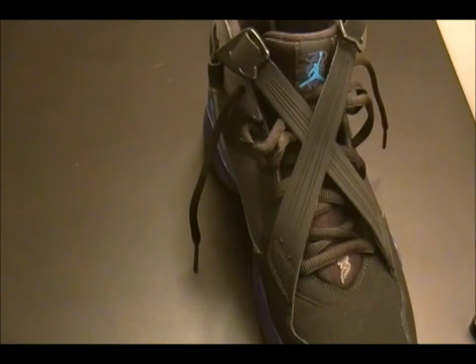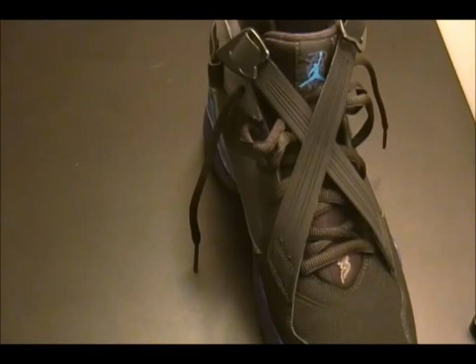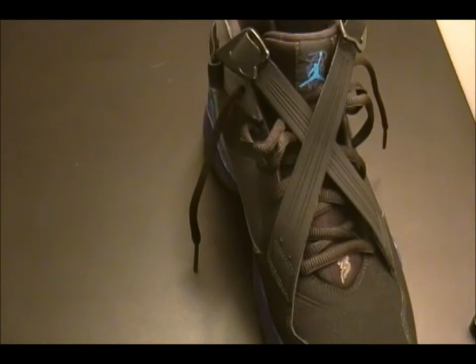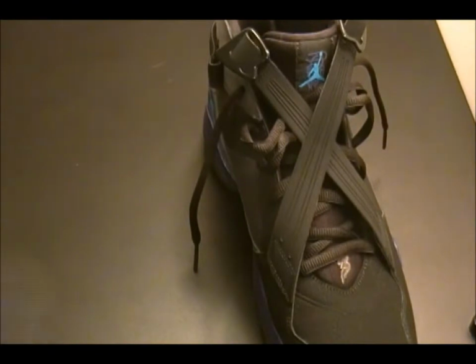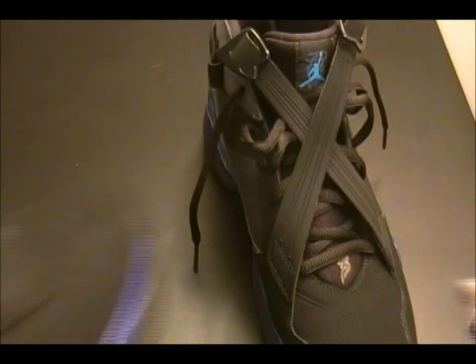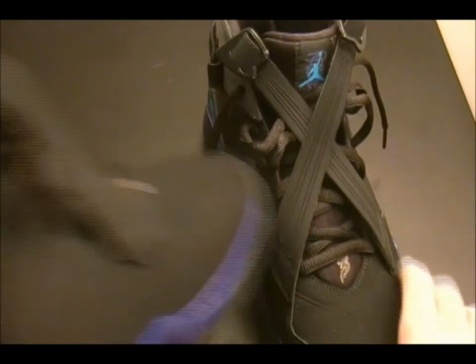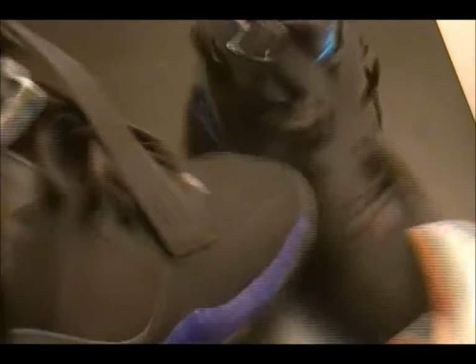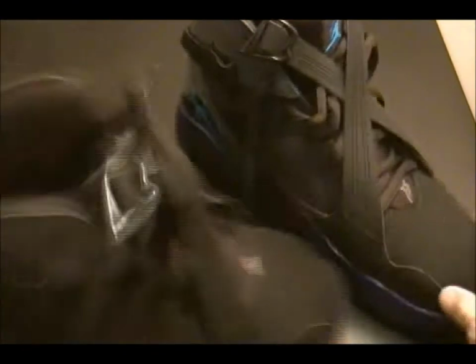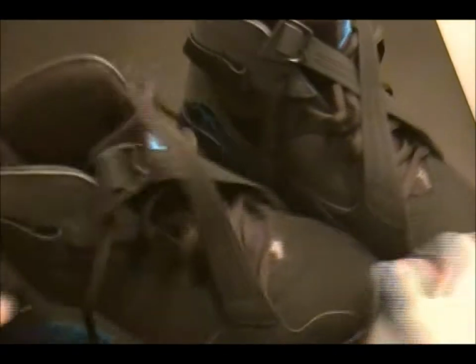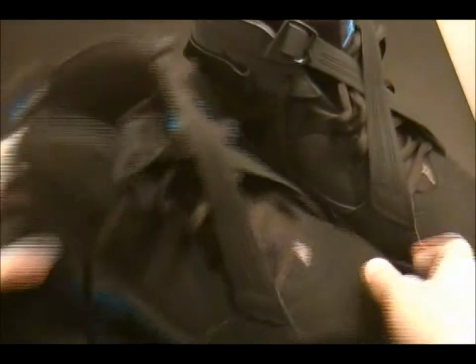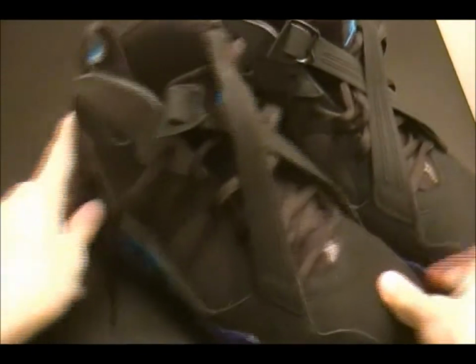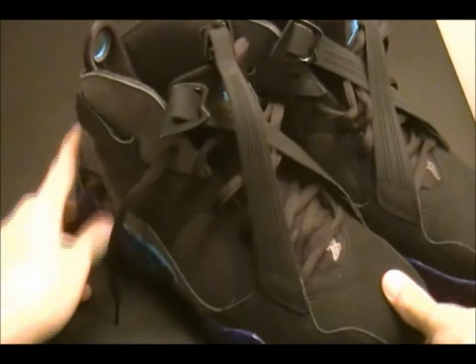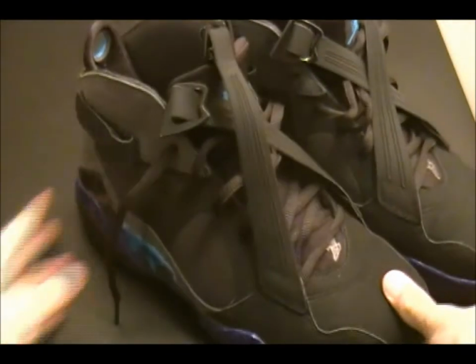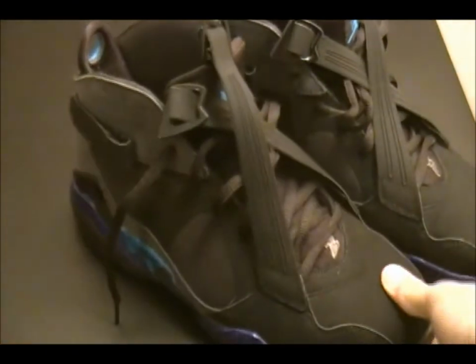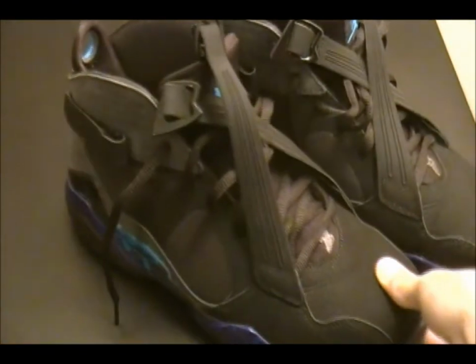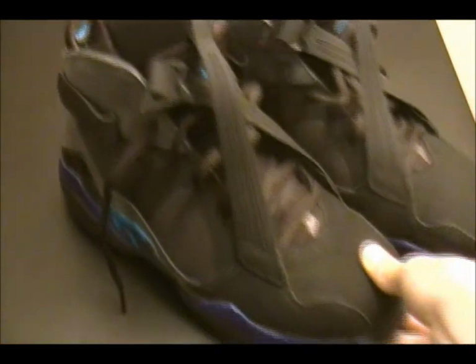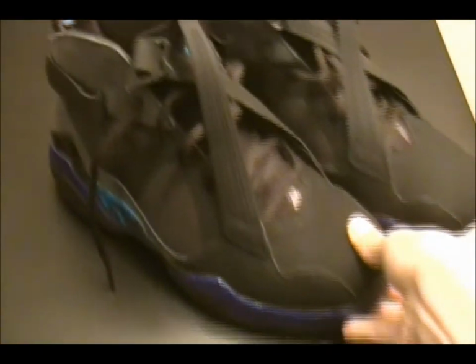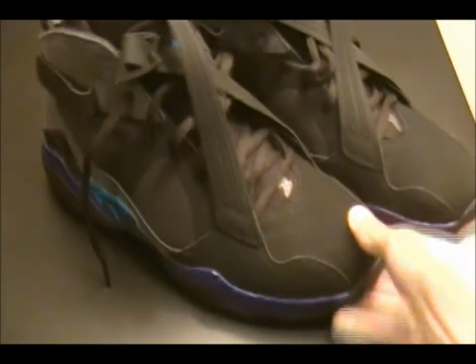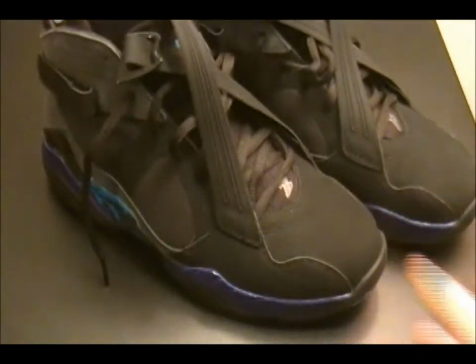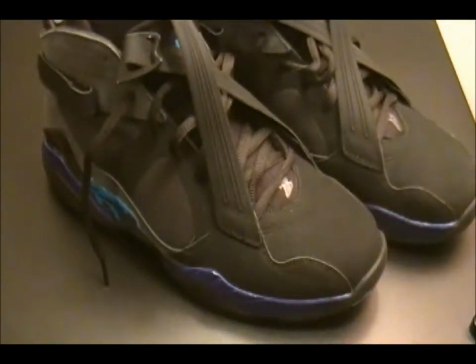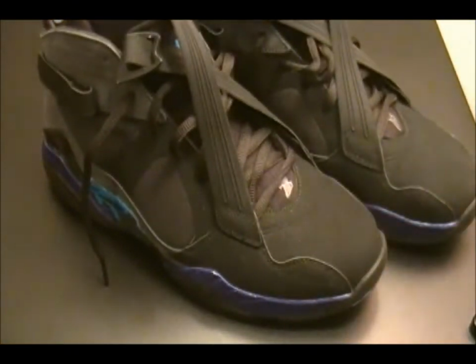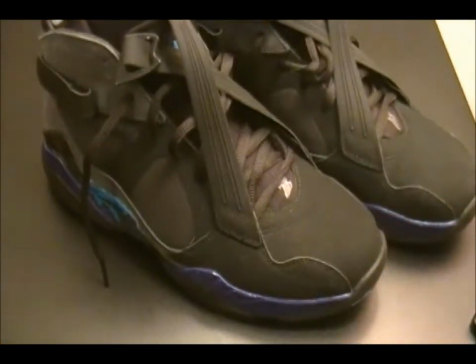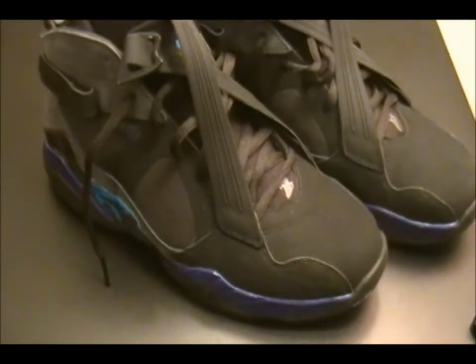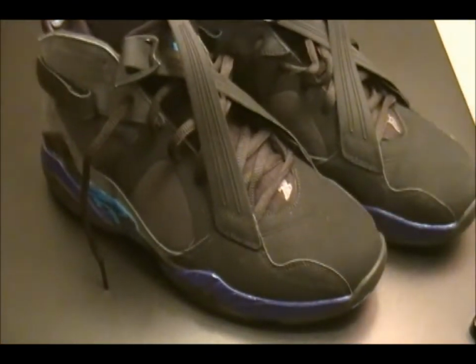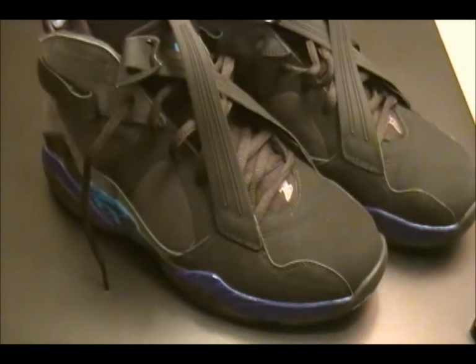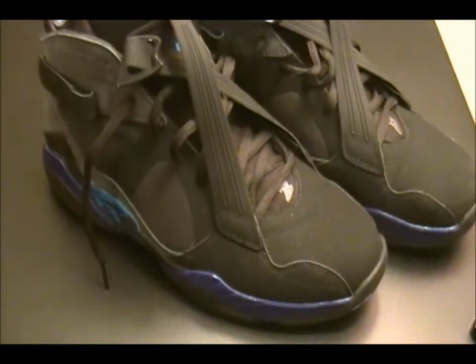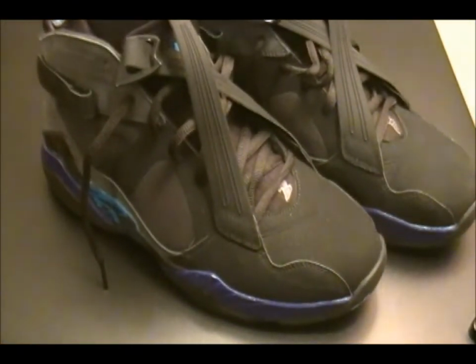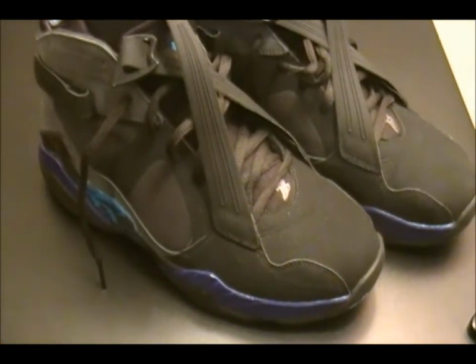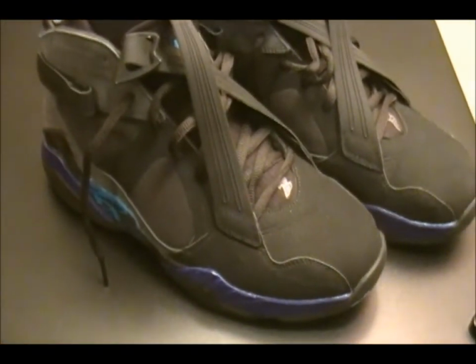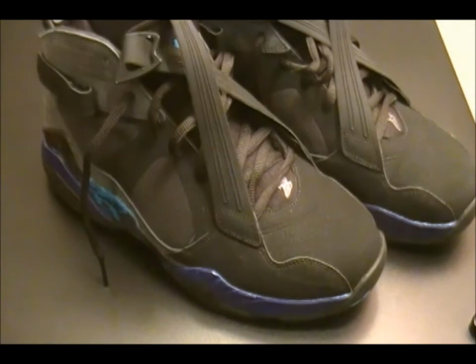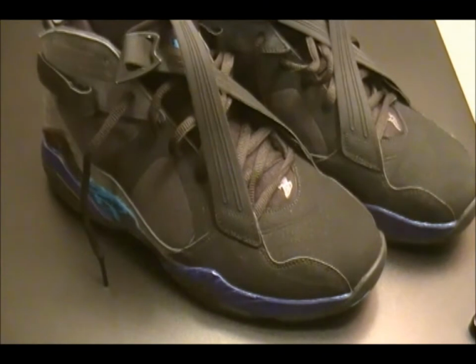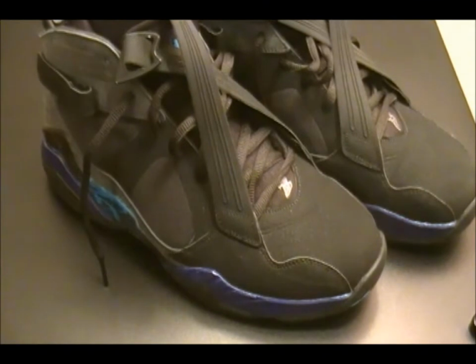So guys, very nice shoe. I'm going to show you what these look like on feet.